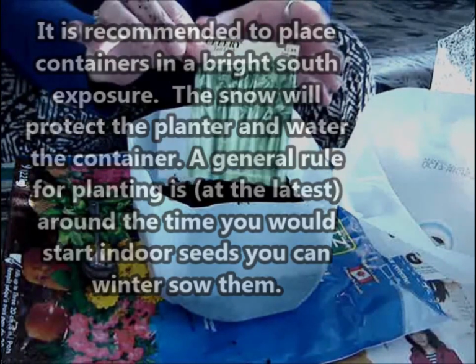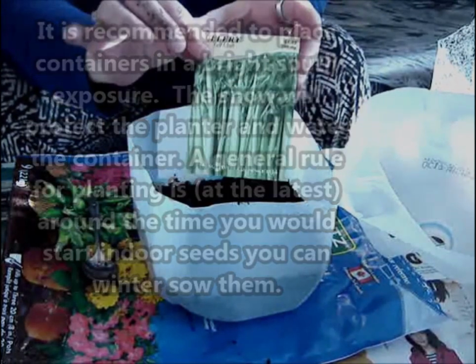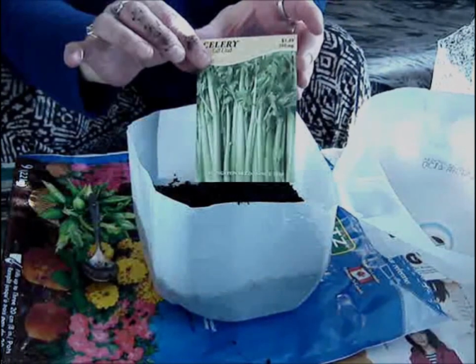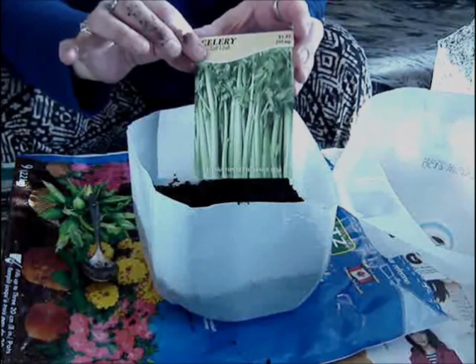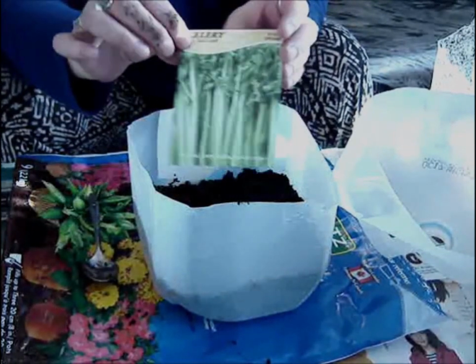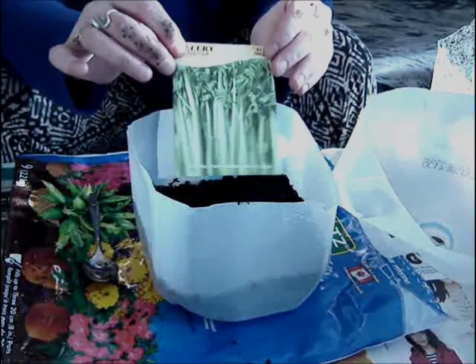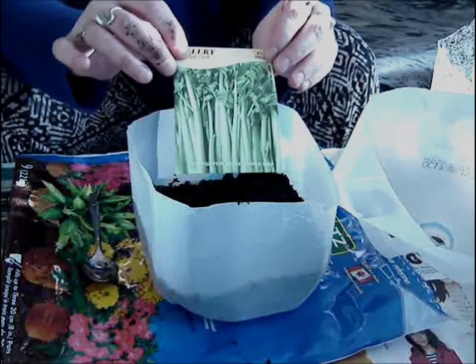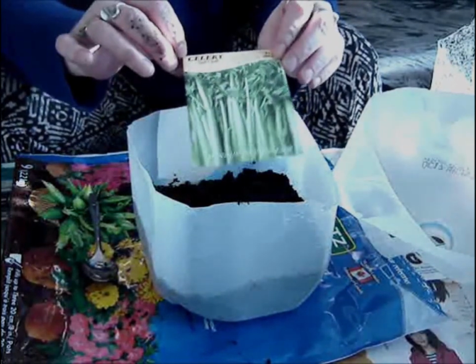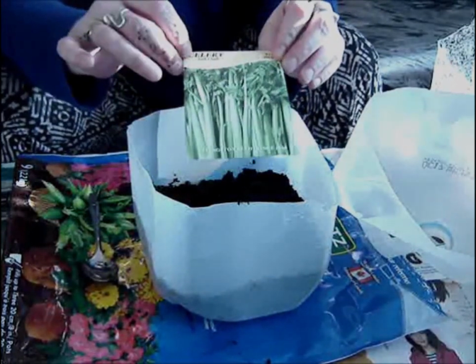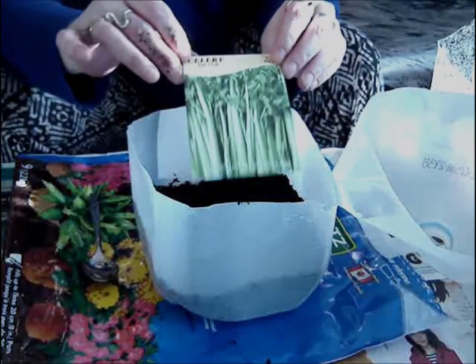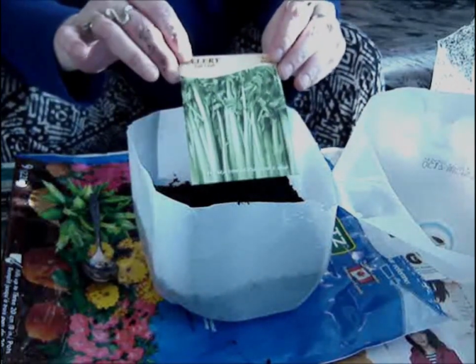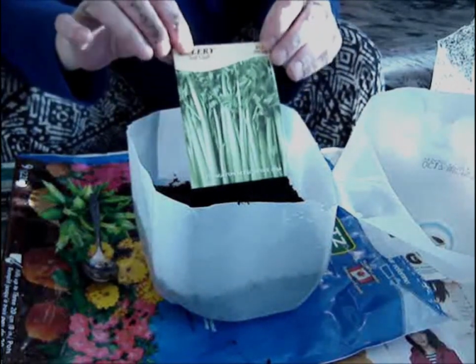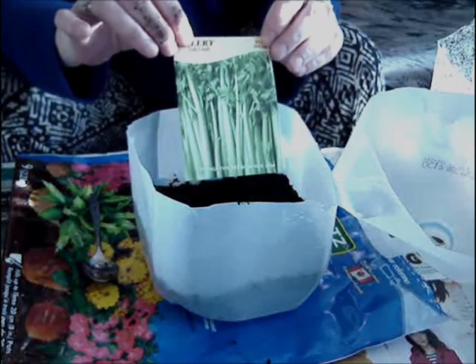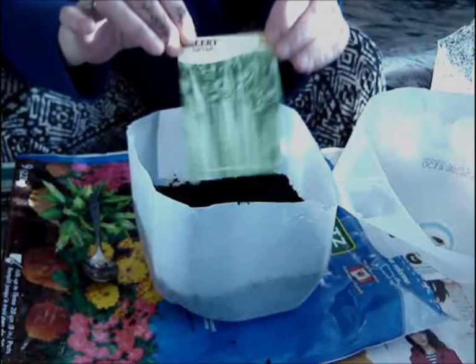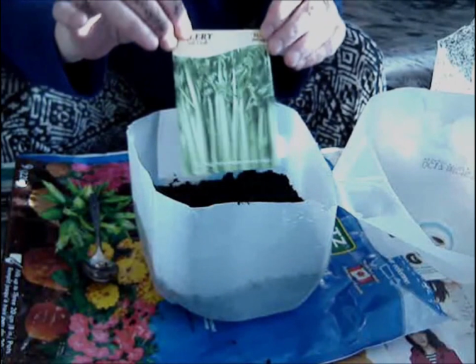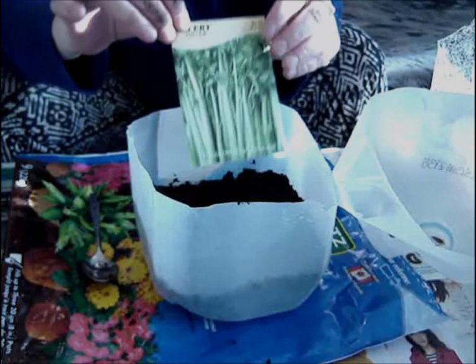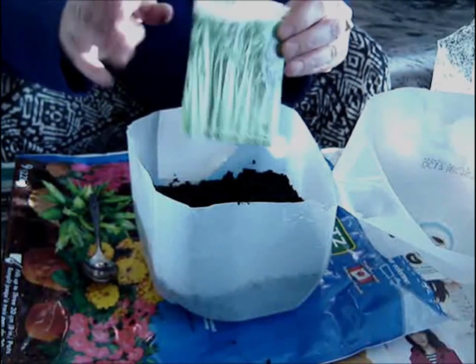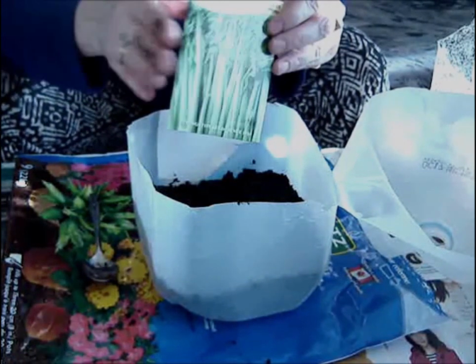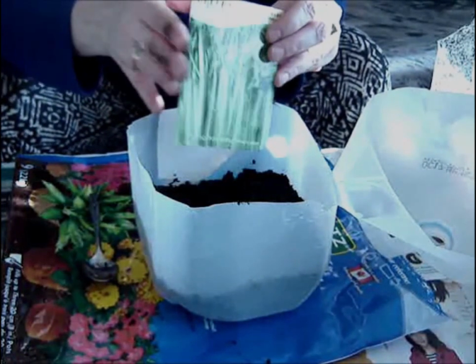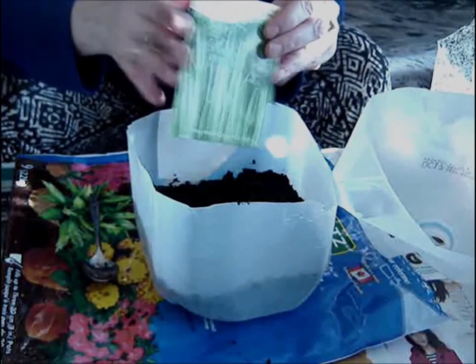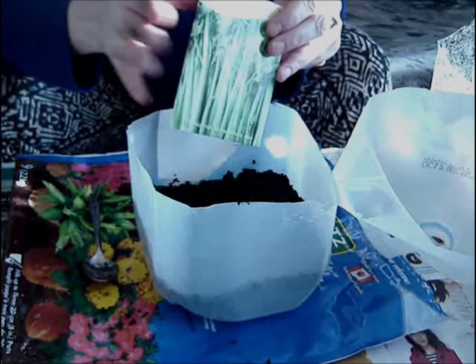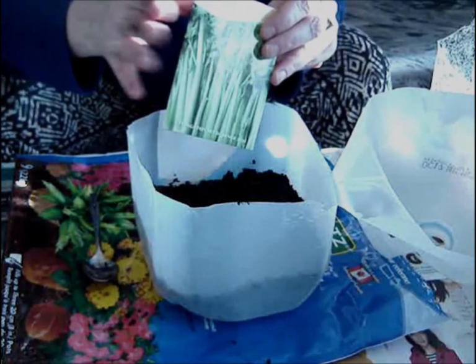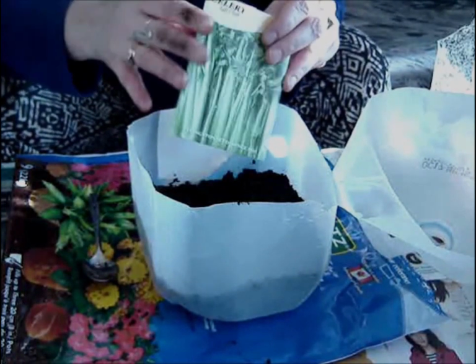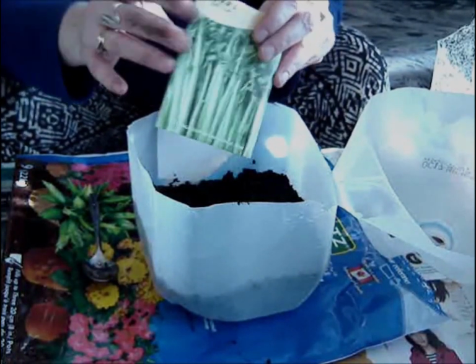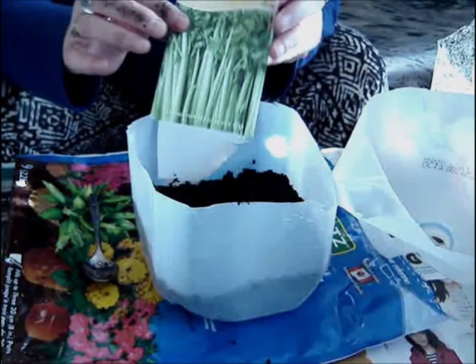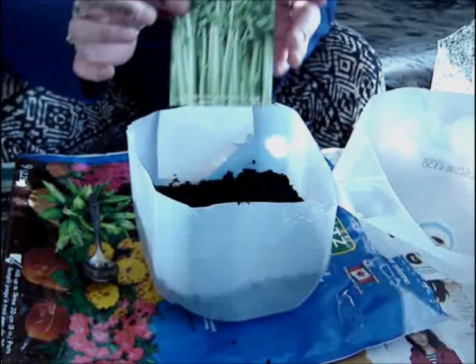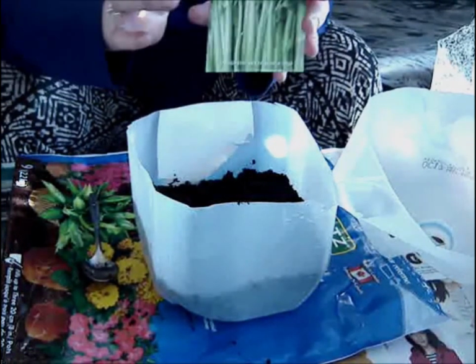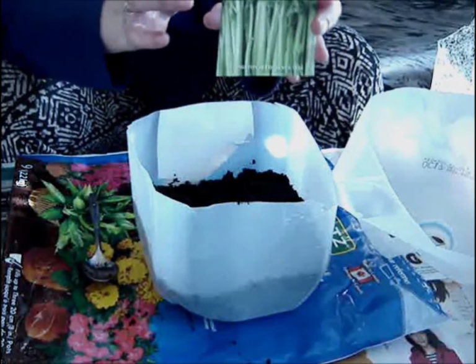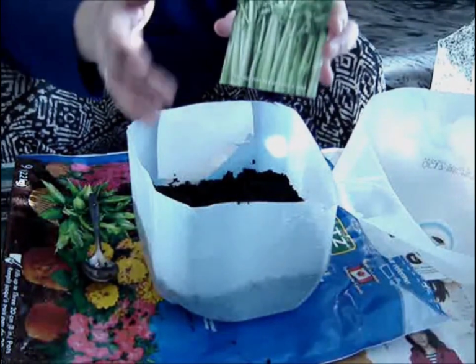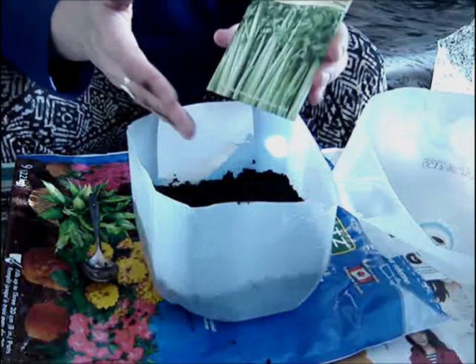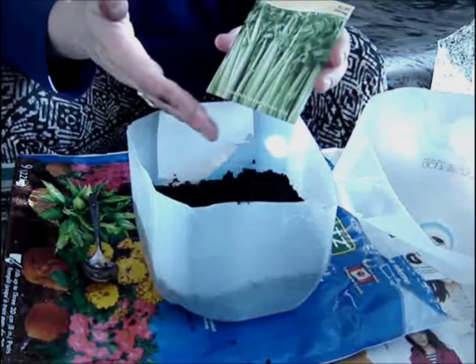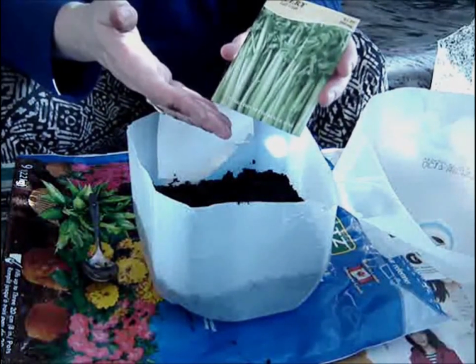So I am planting celery — never grown celery before, but quite excited about this. I'm going to sow it.